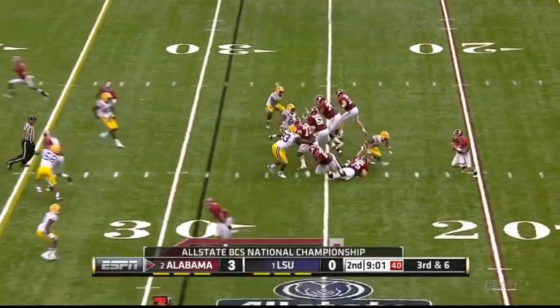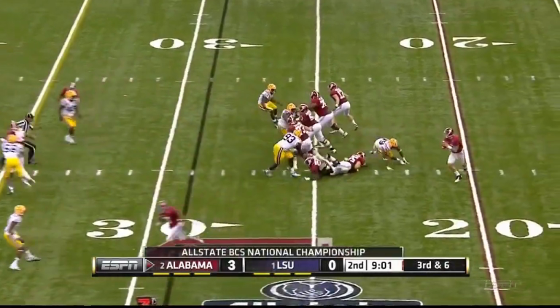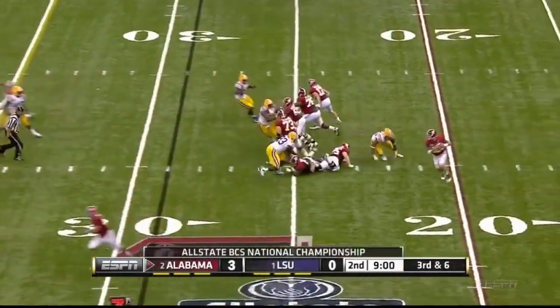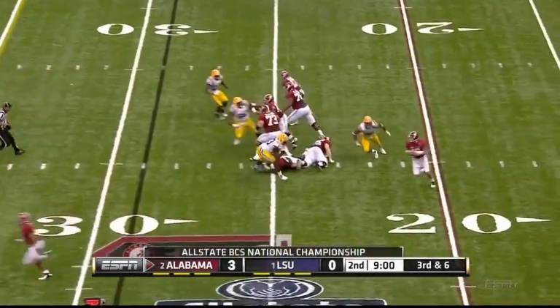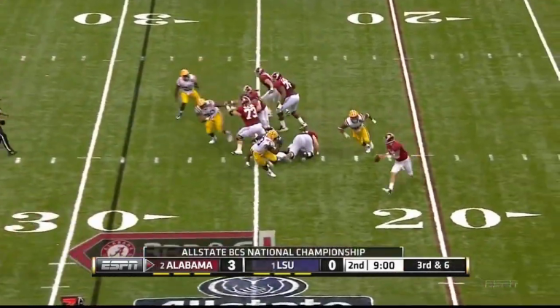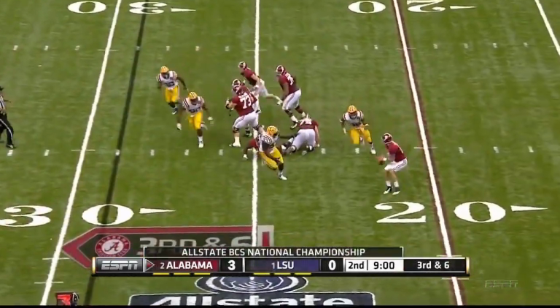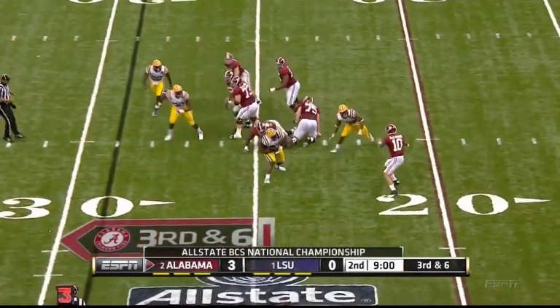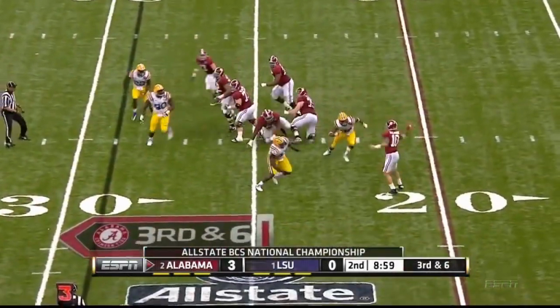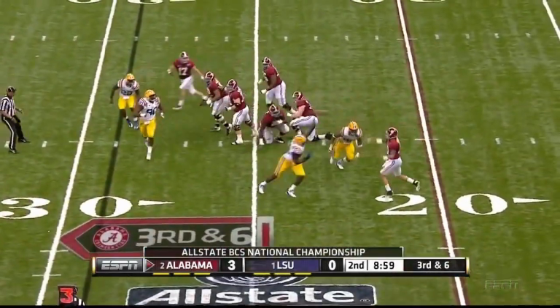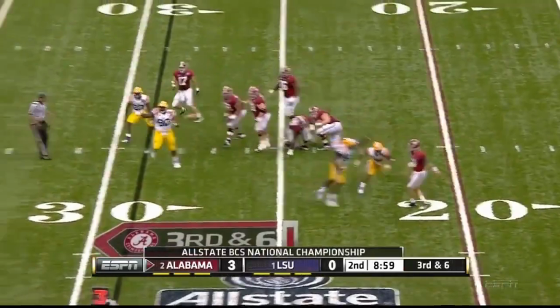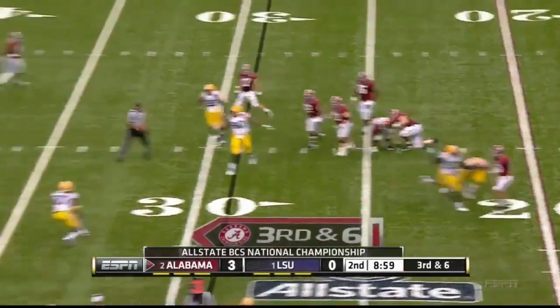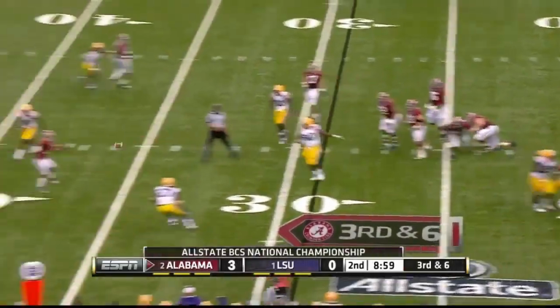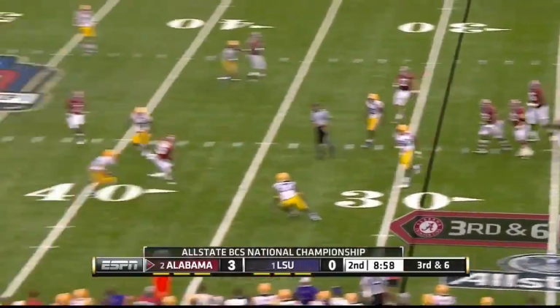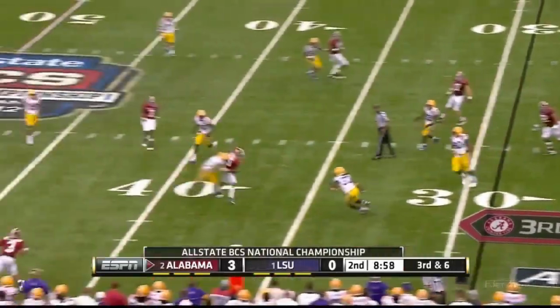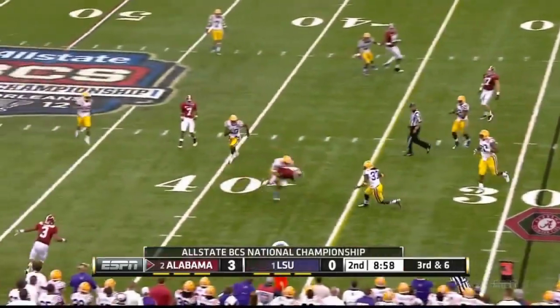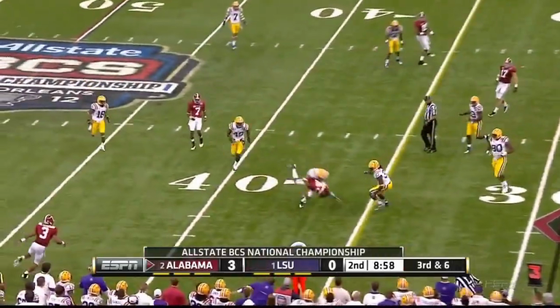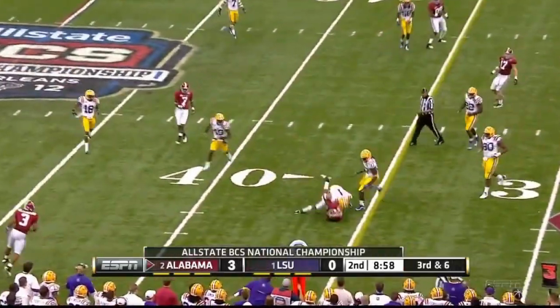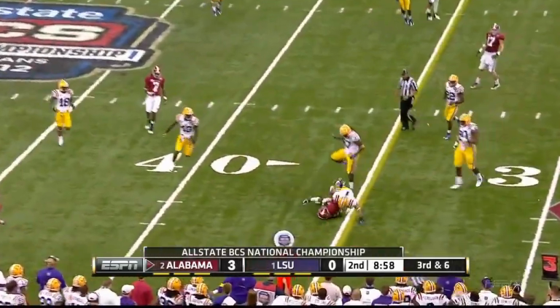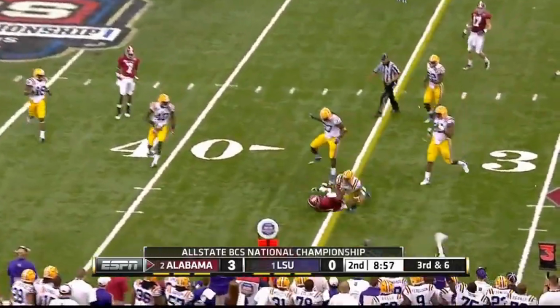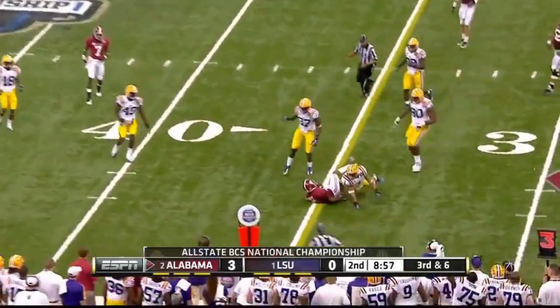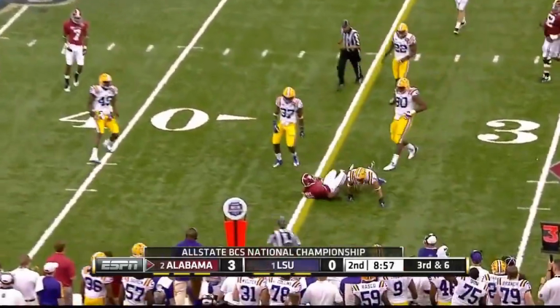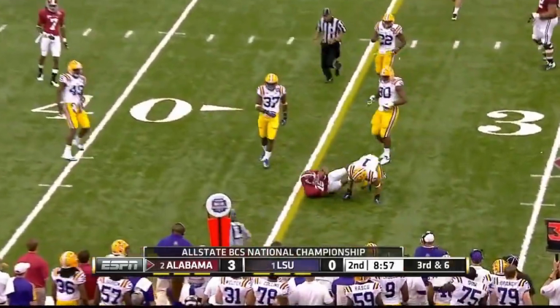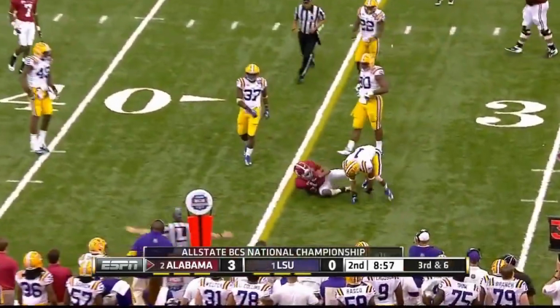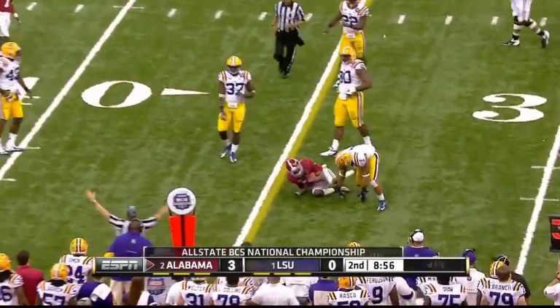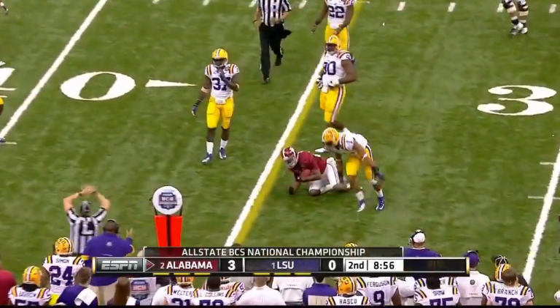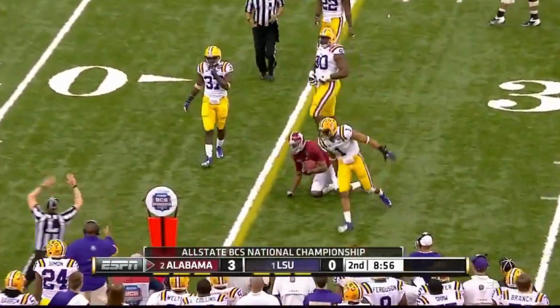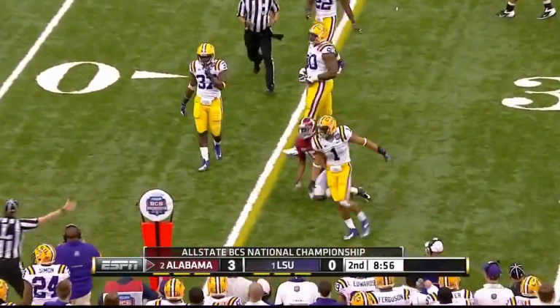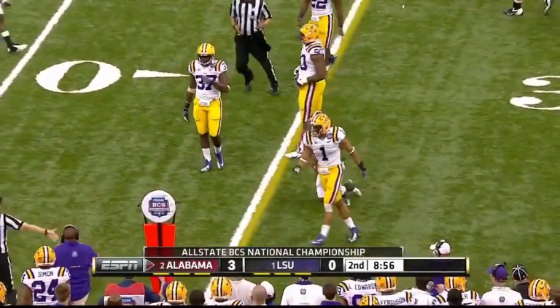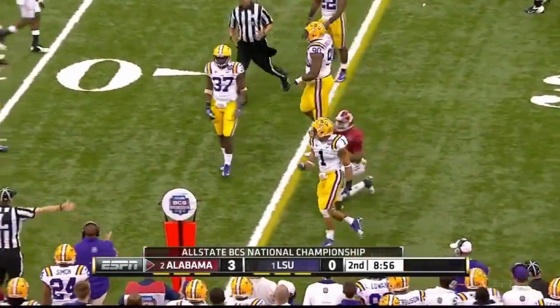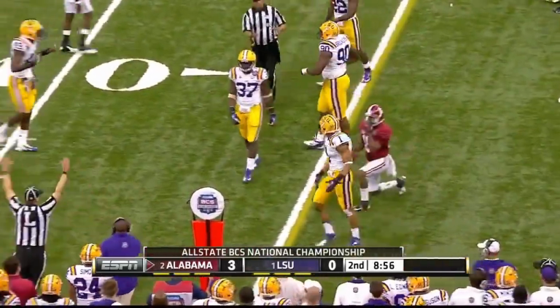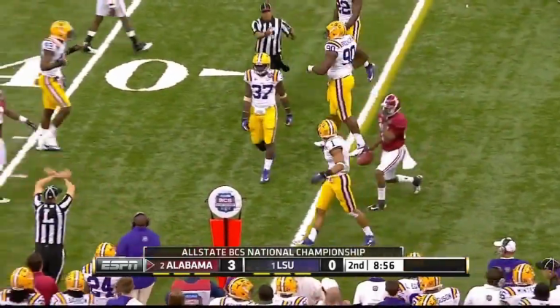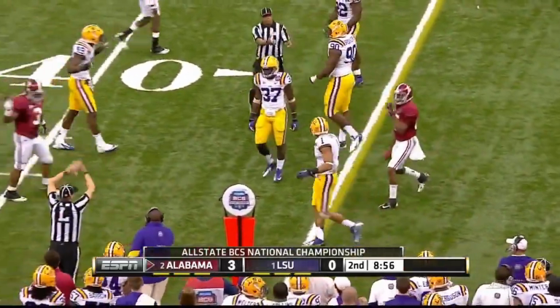McCarron forced out of the pocket, fires complete to Hanks — got the first down.